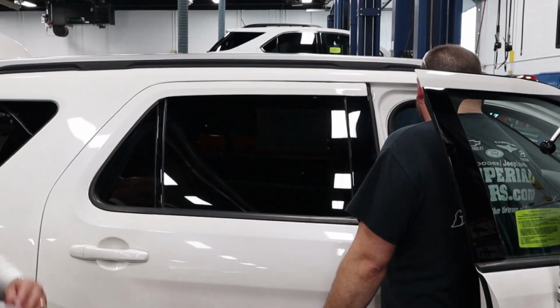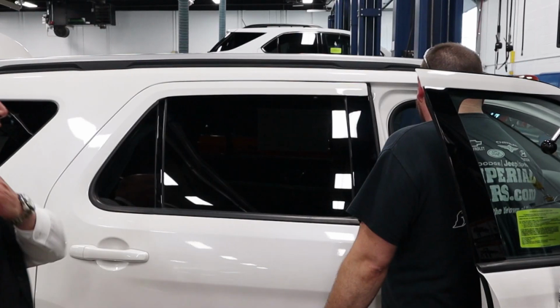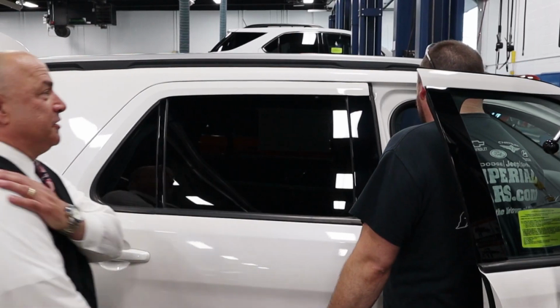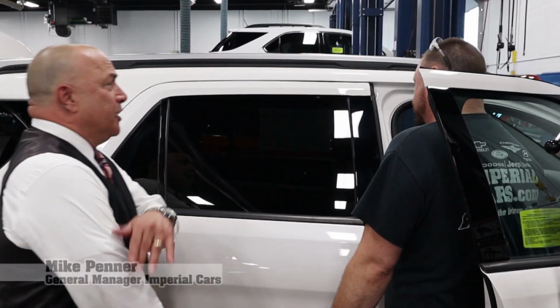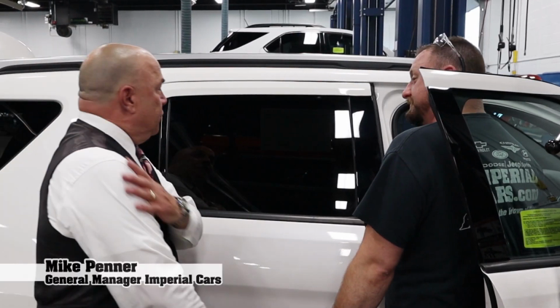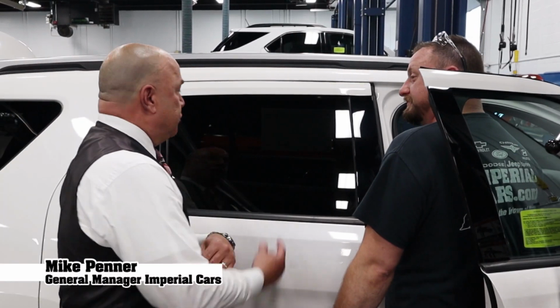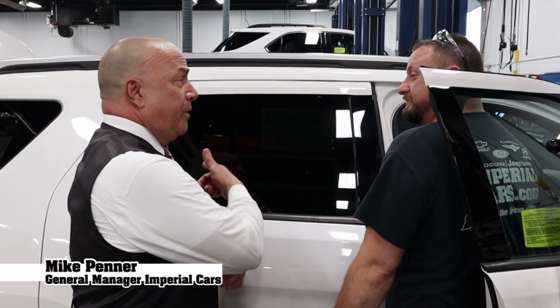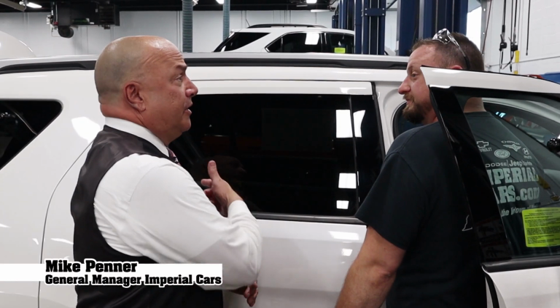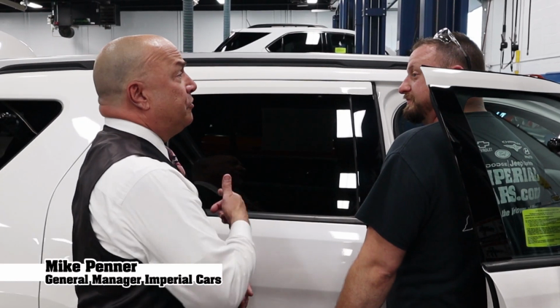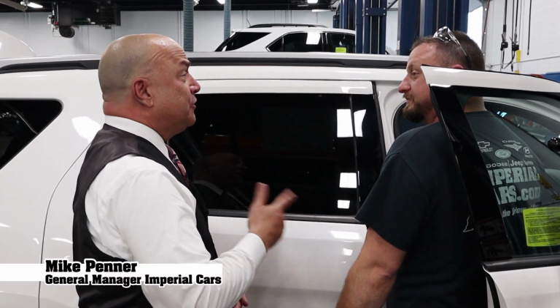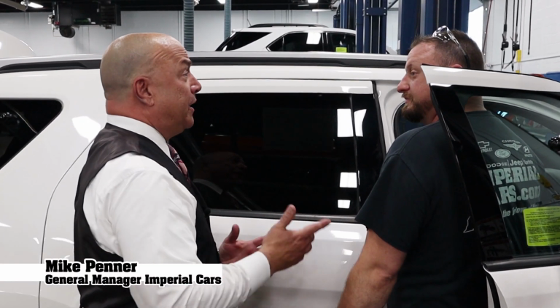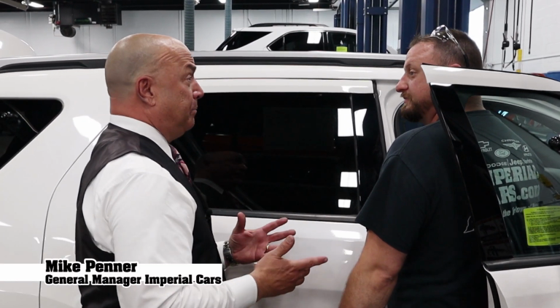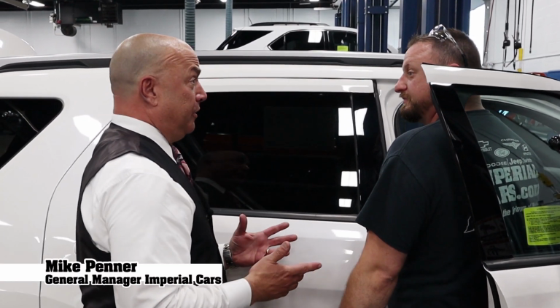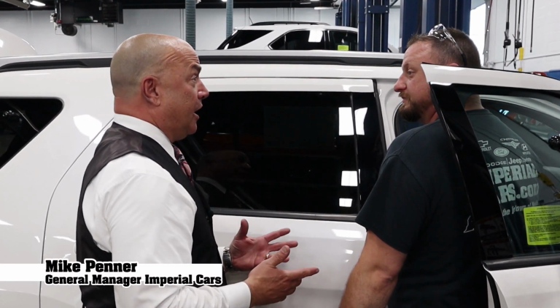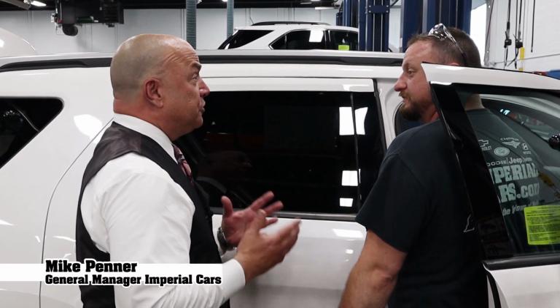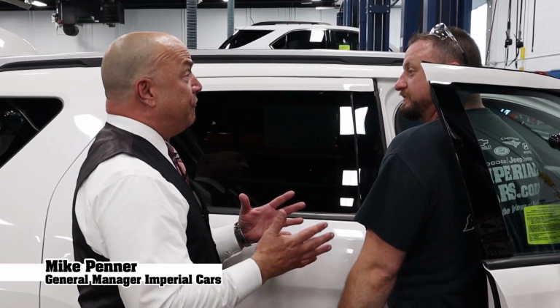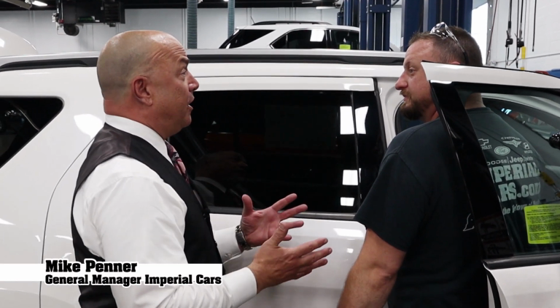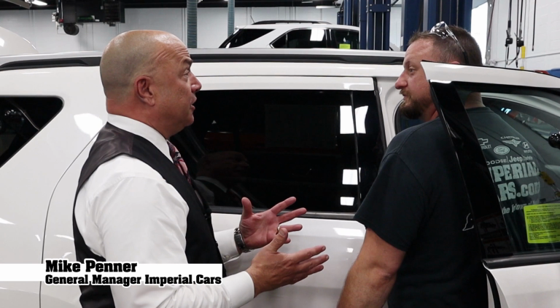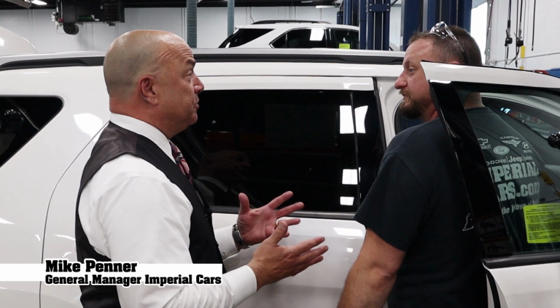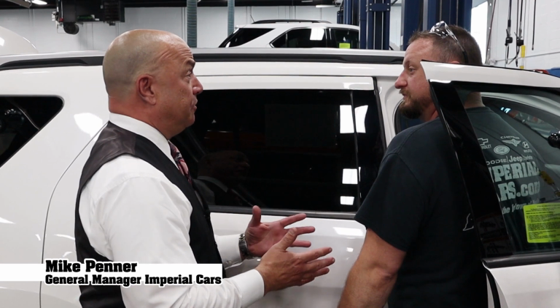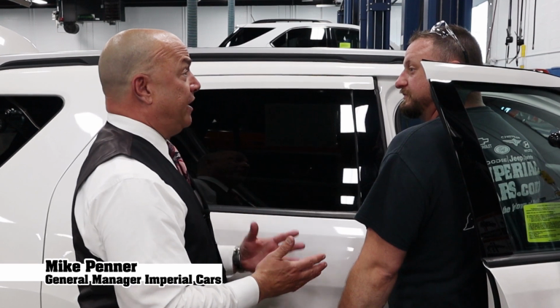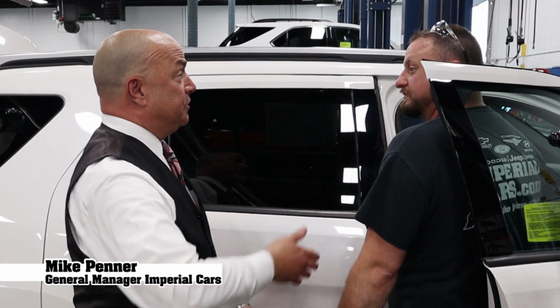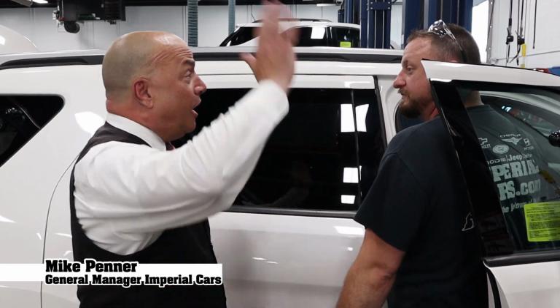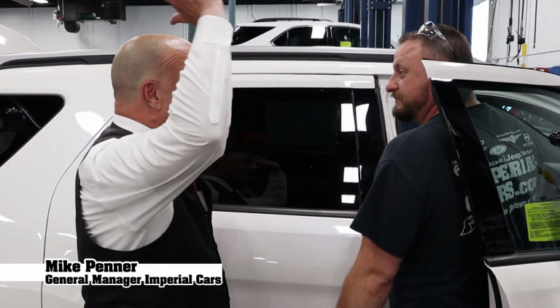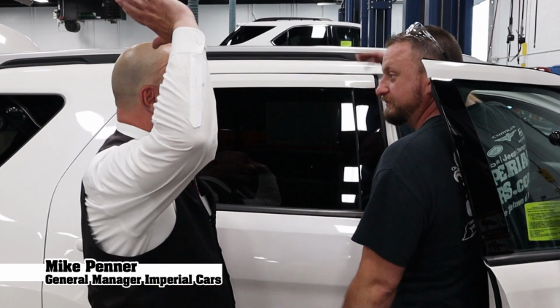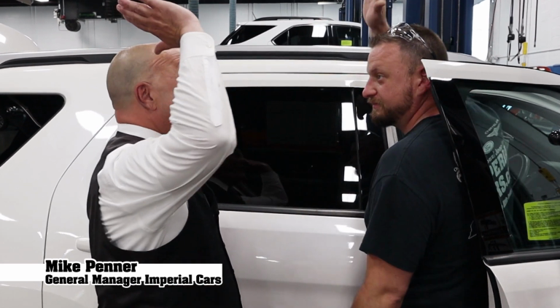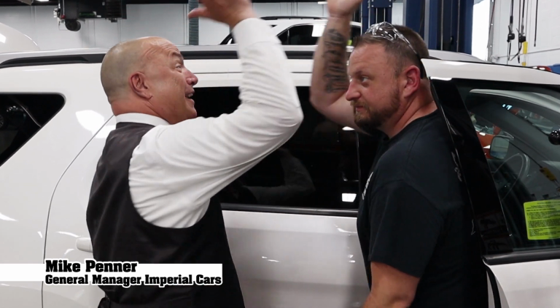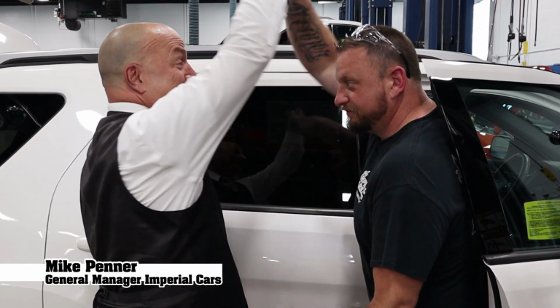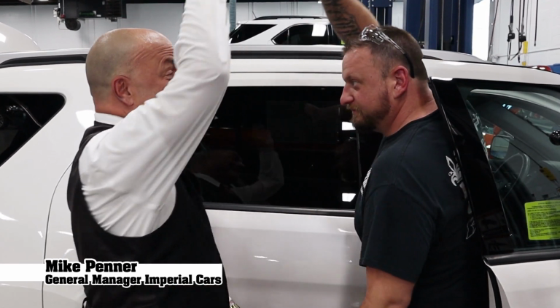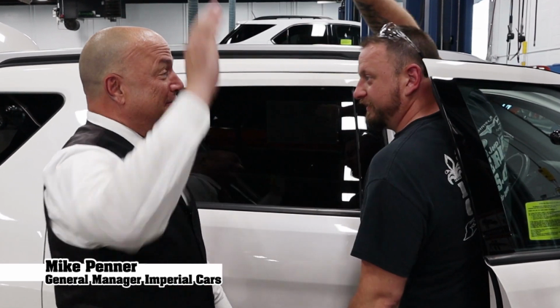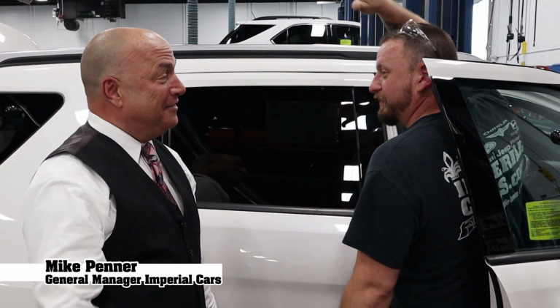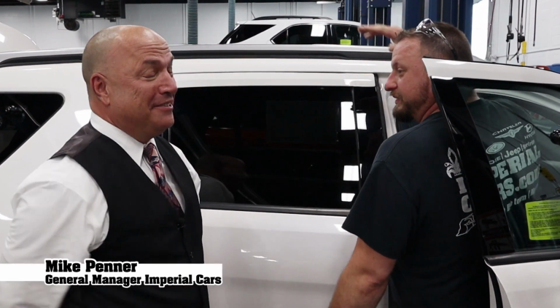Hey Chris, looks great in there. Thanks for making Imperial Cars safe for our customers and their families. Awesome job buddy, thank you. Anytime Mike.